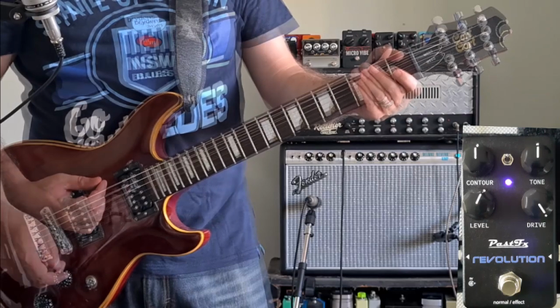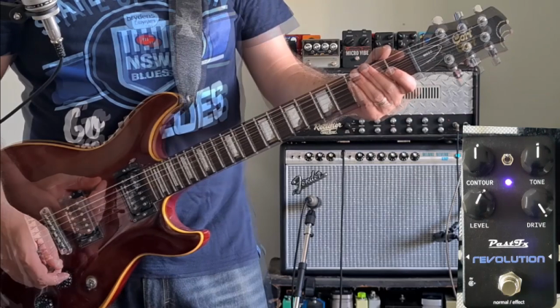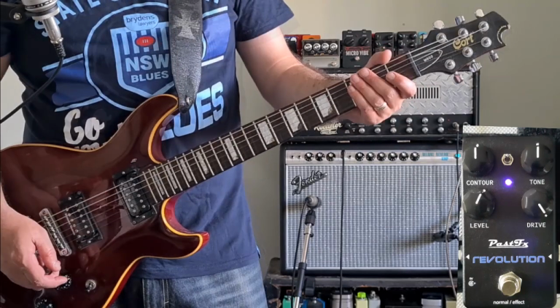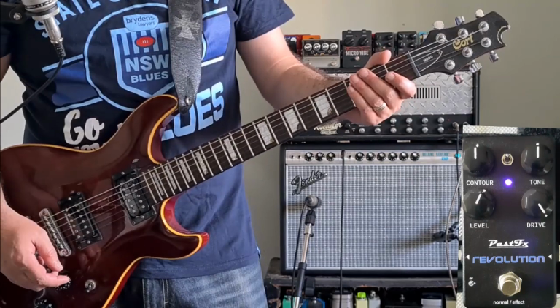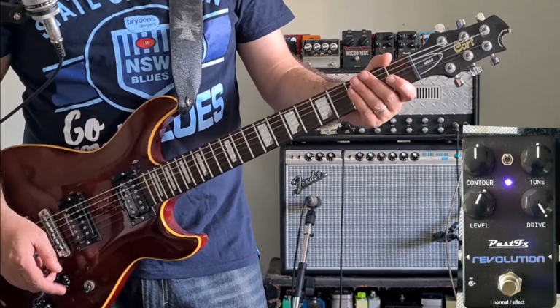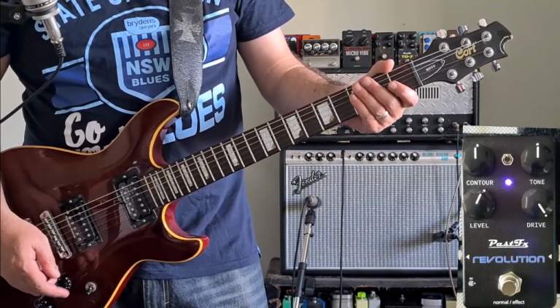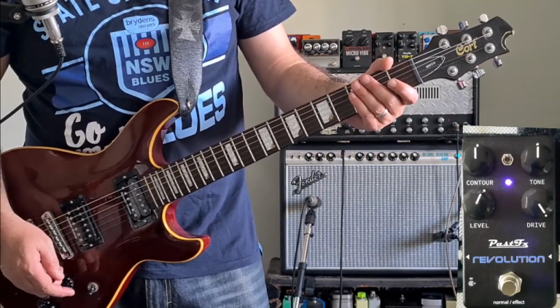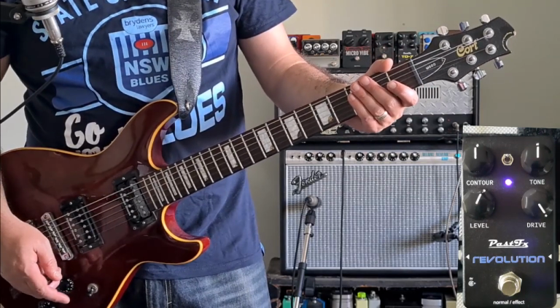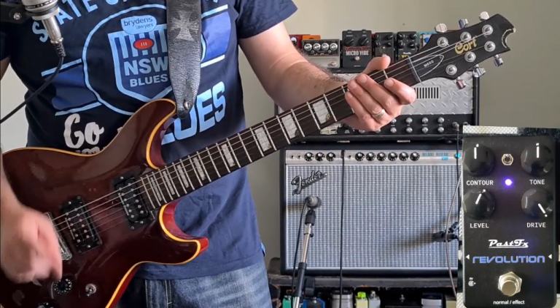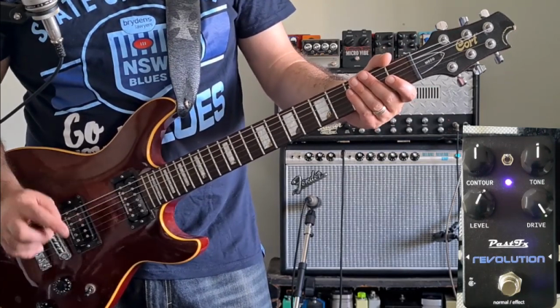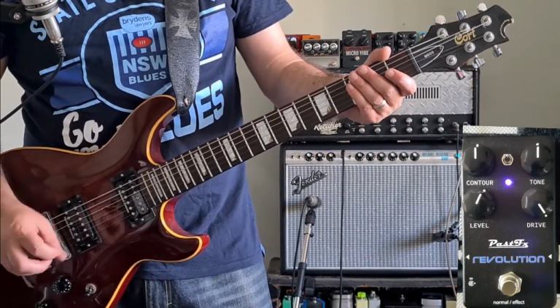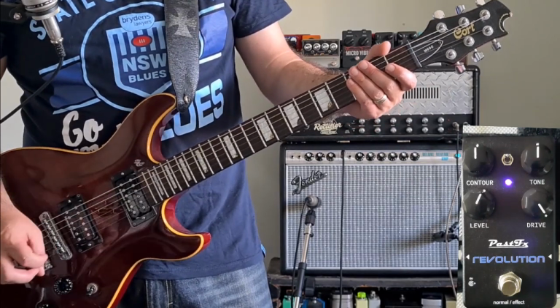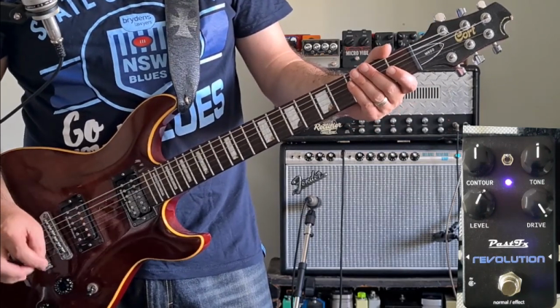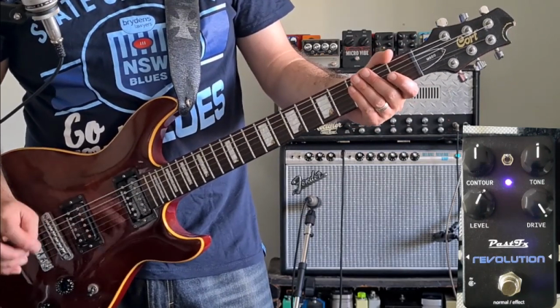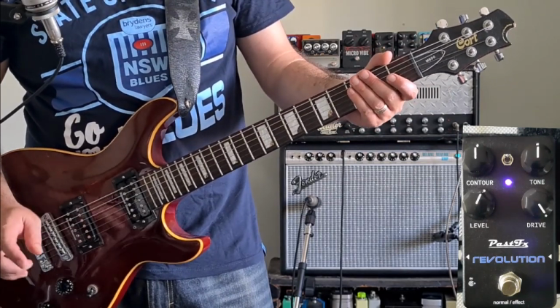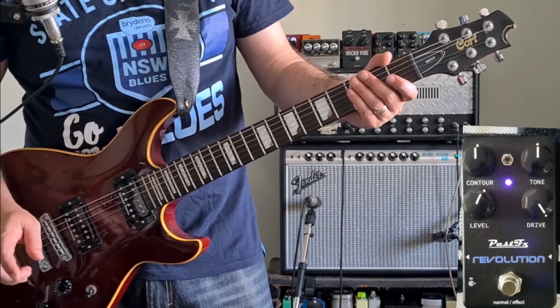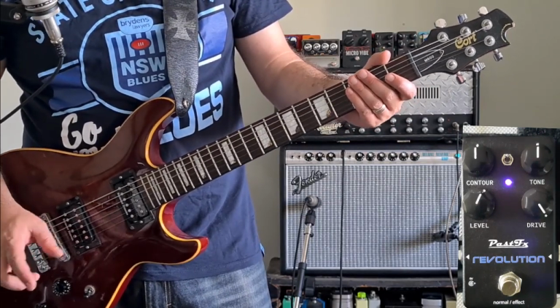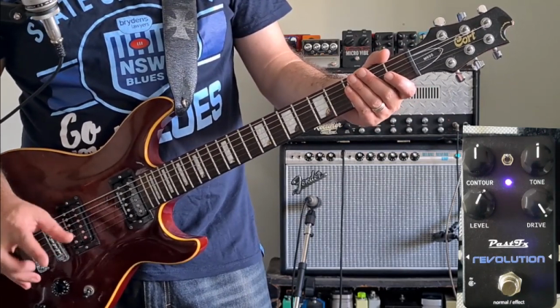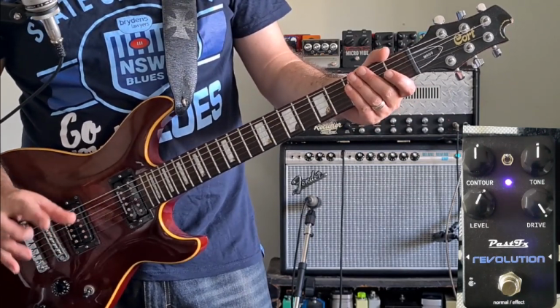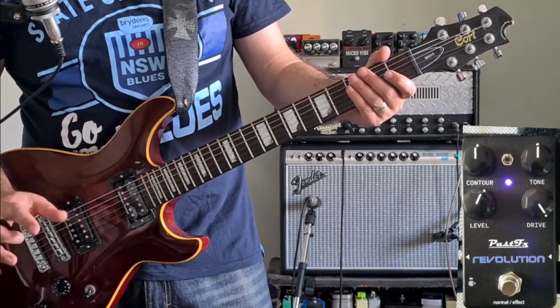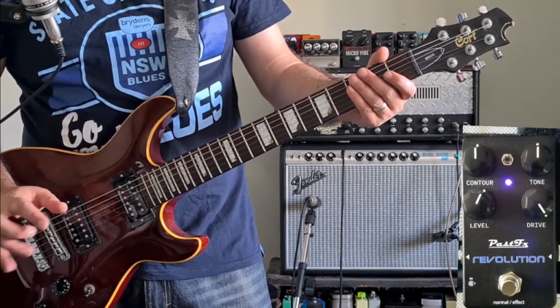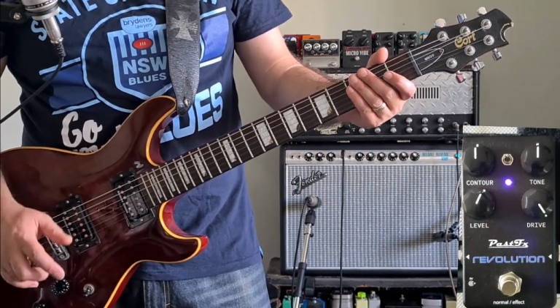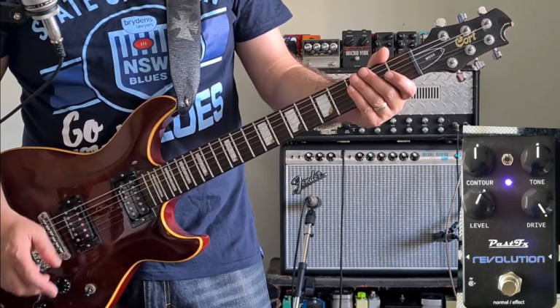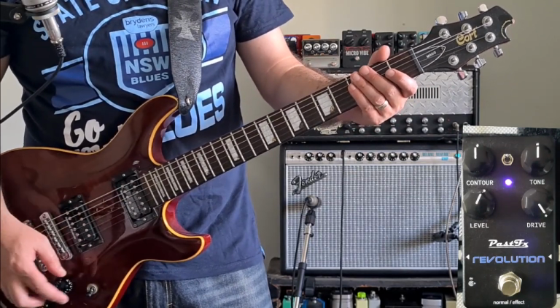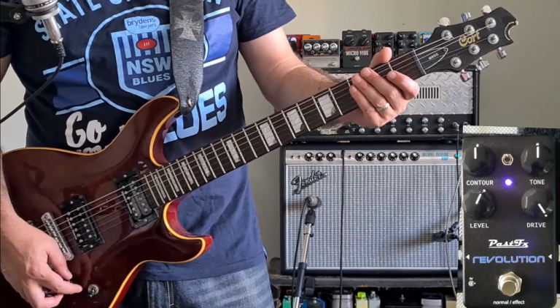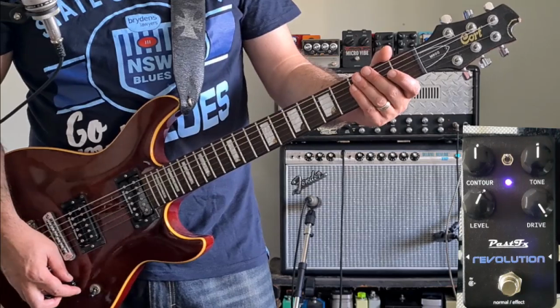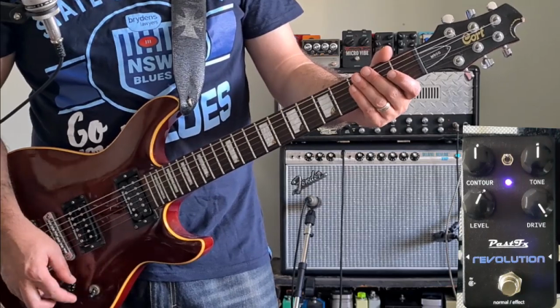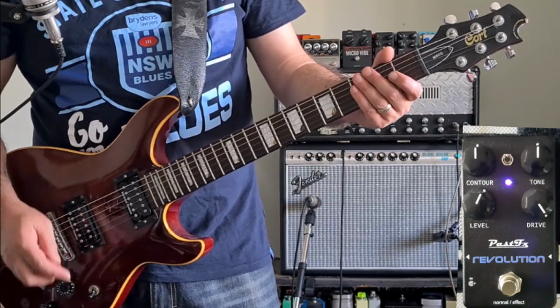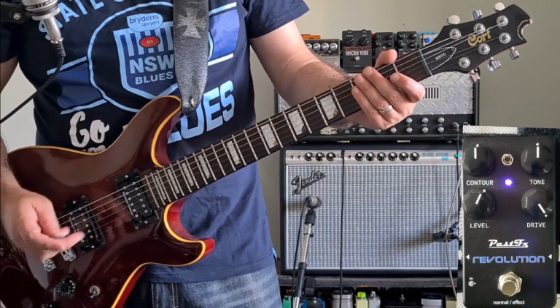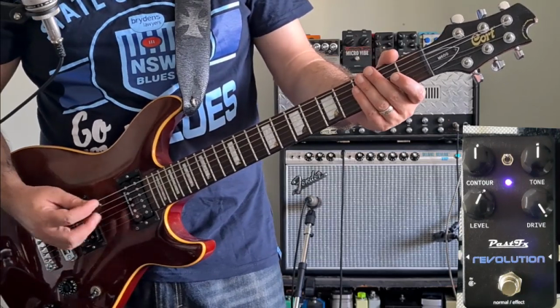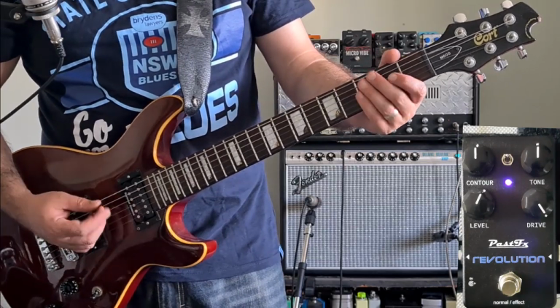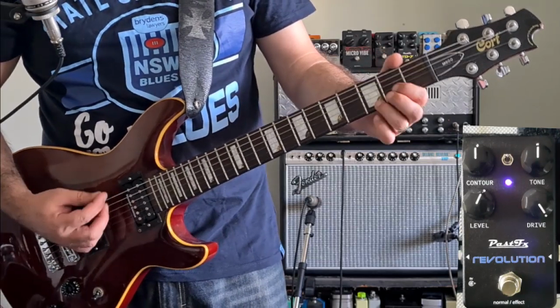That sounds pretty good, but the magic for this pedal happens with the Contour Control, which really changes the mid-focus. So I'll show you what that does.